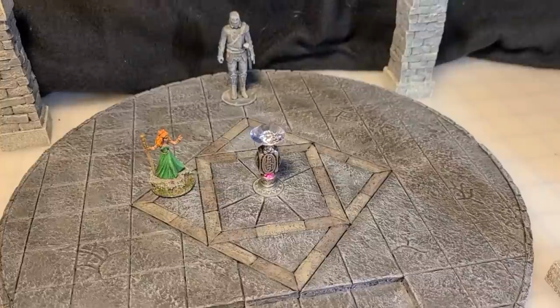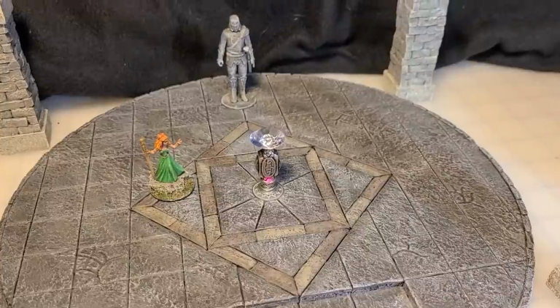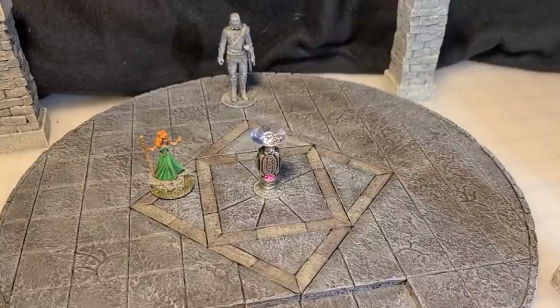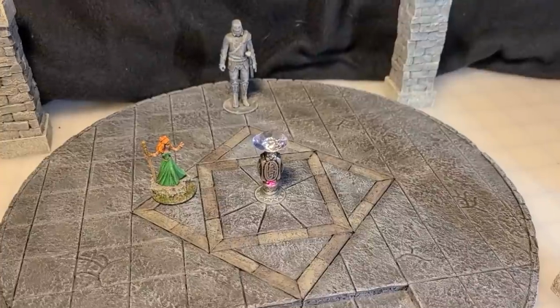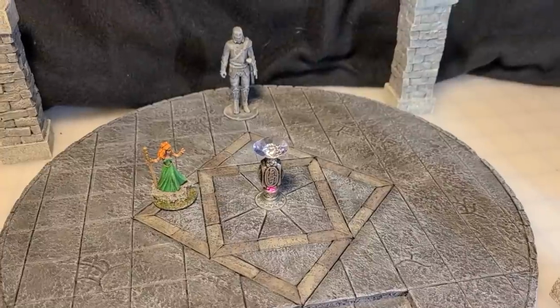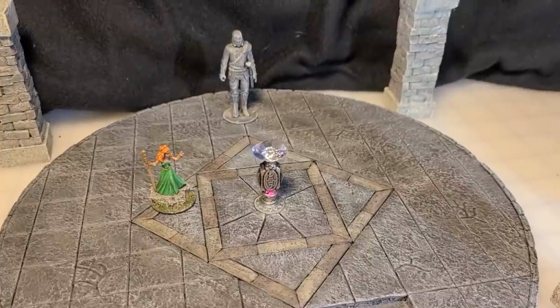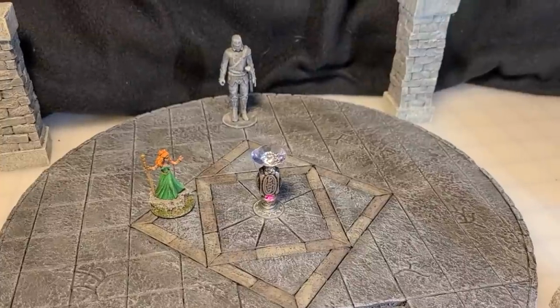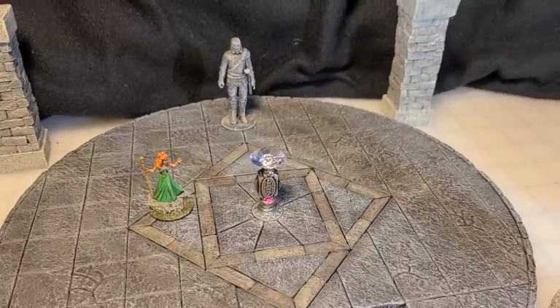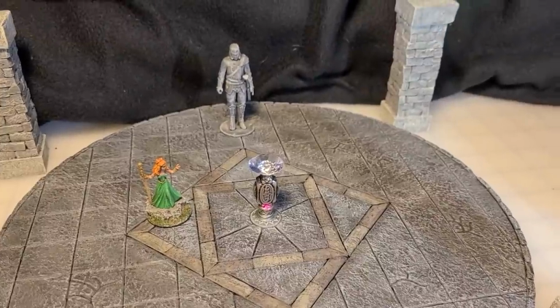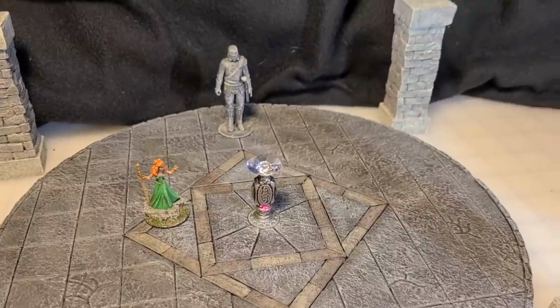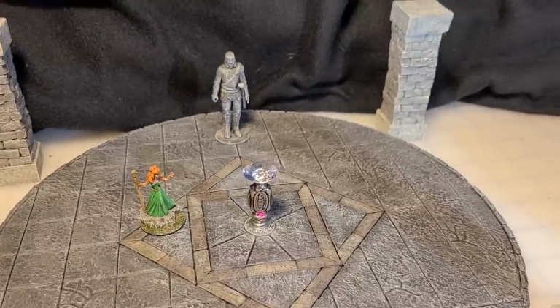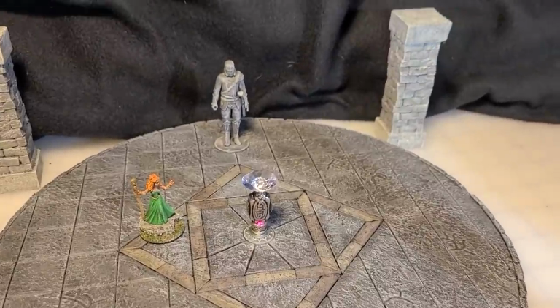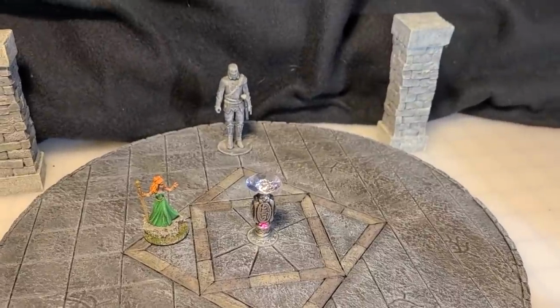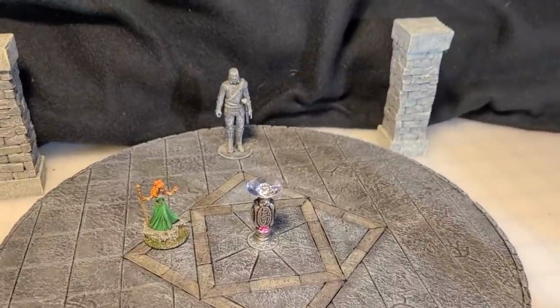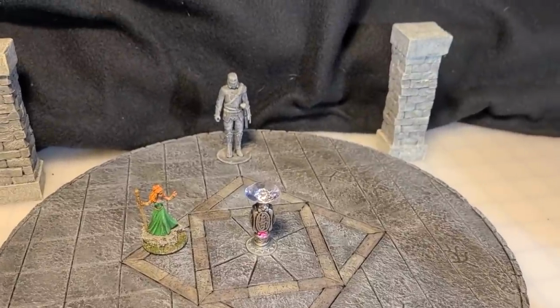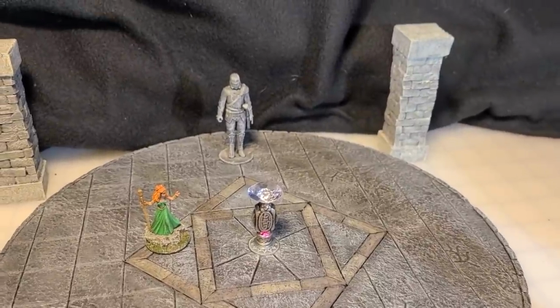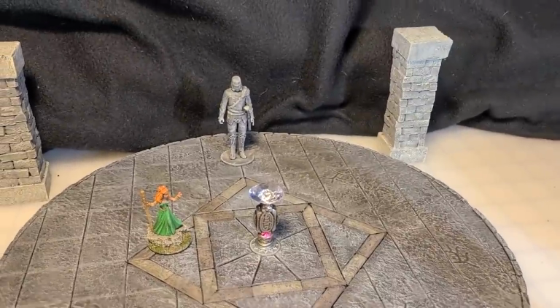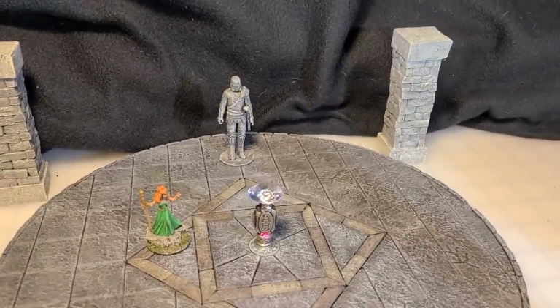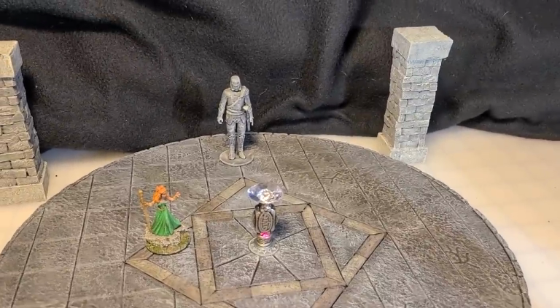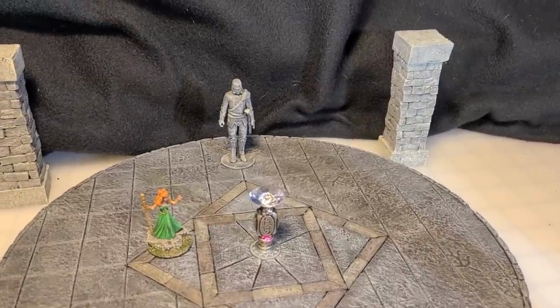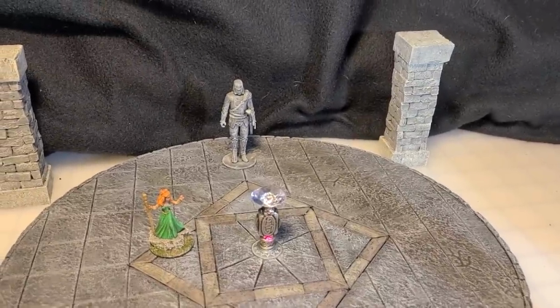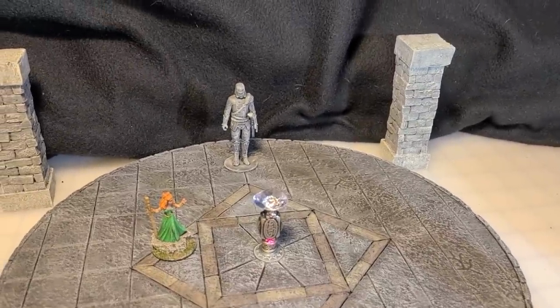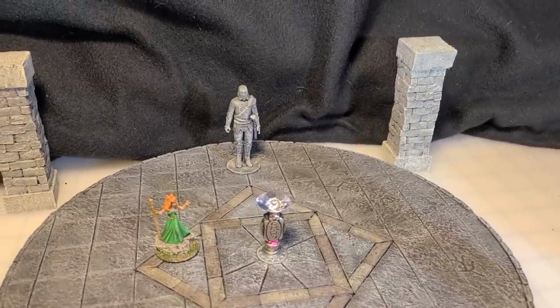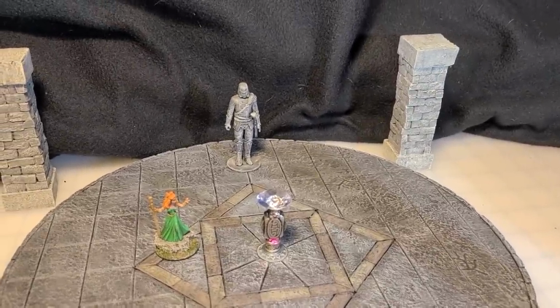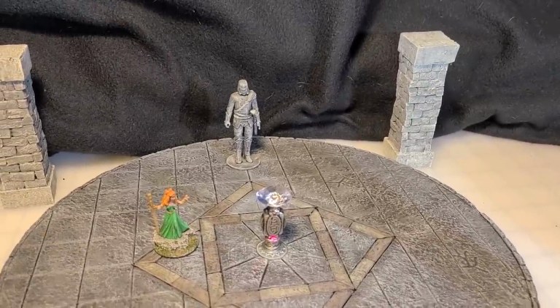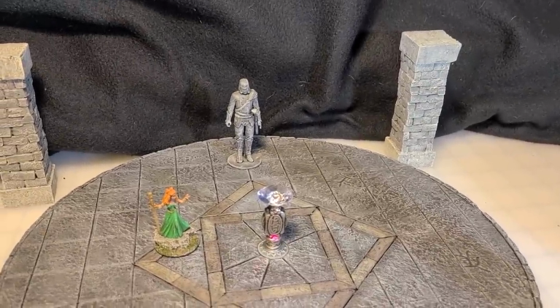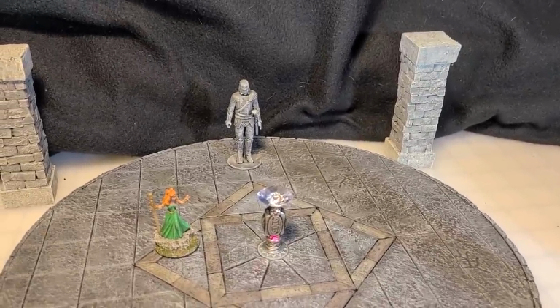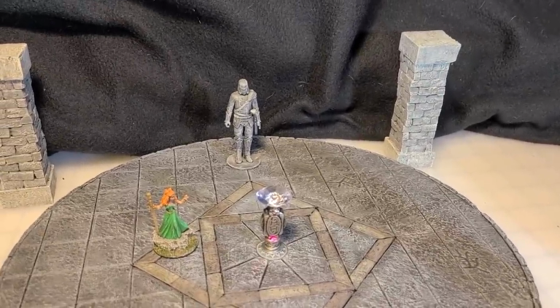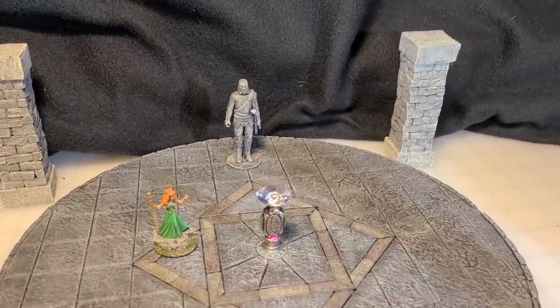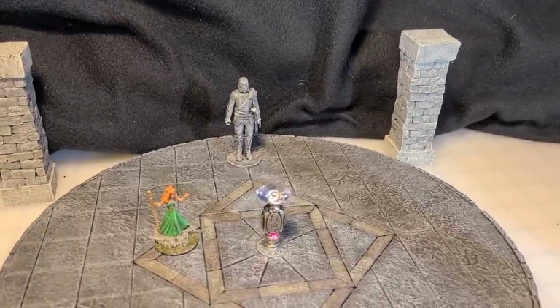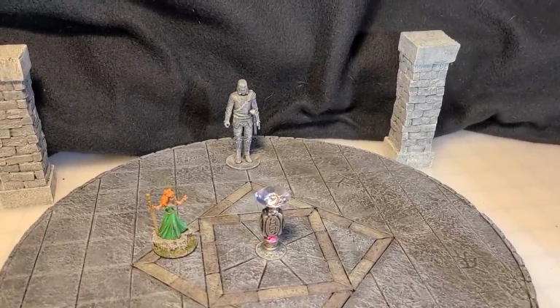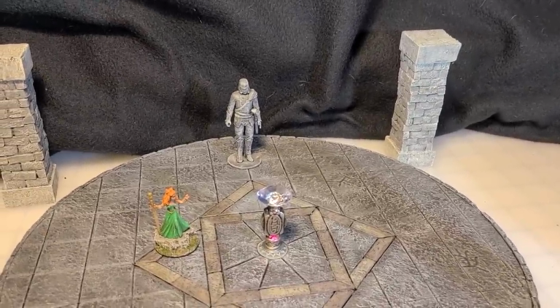Don't look now, but the statue of the ancient king comes alive!